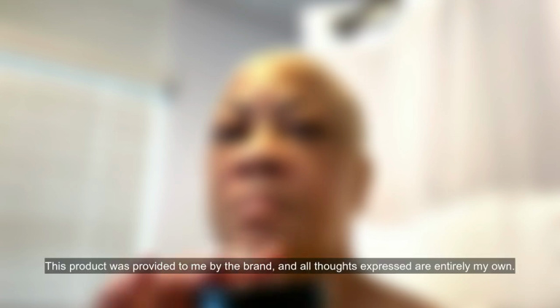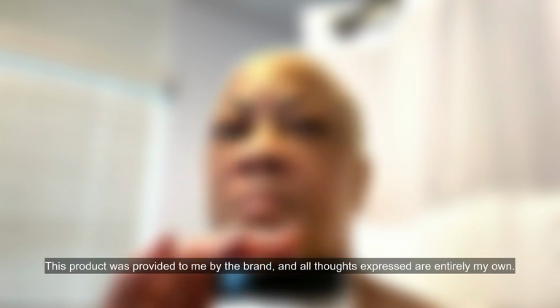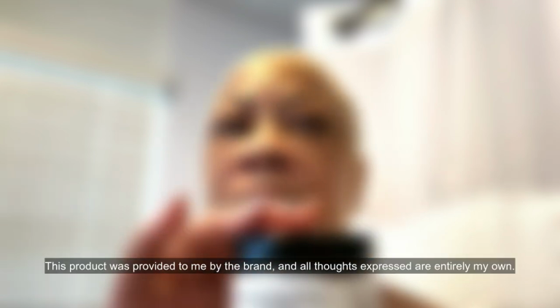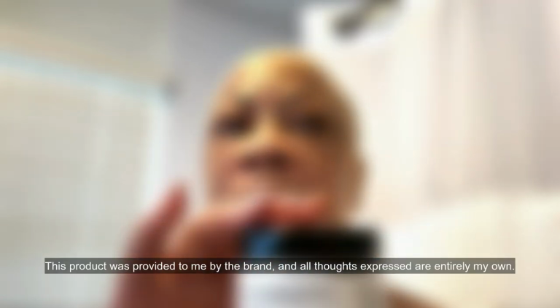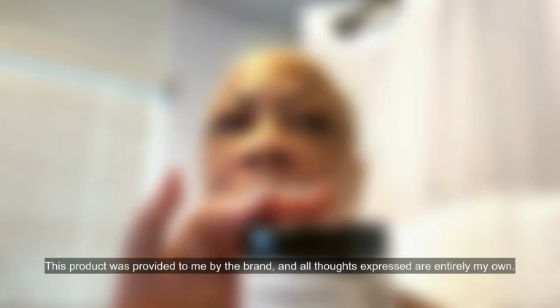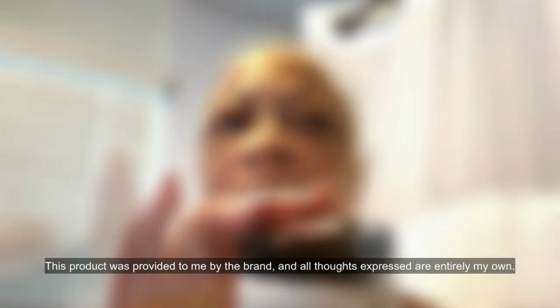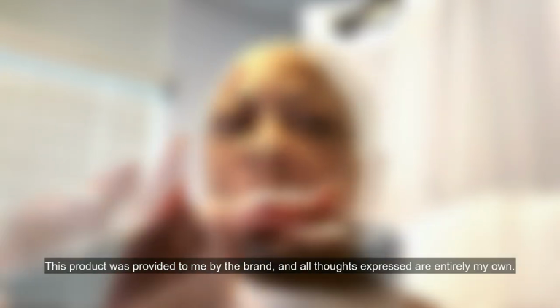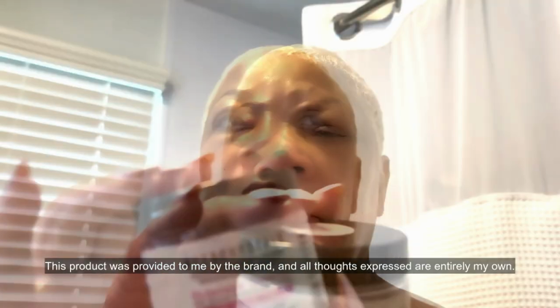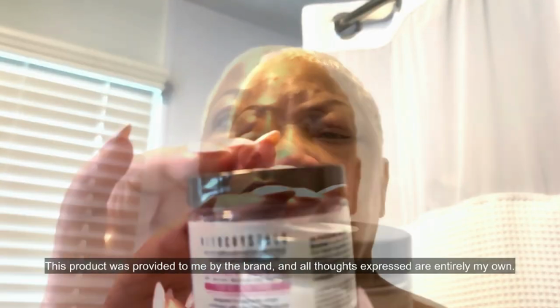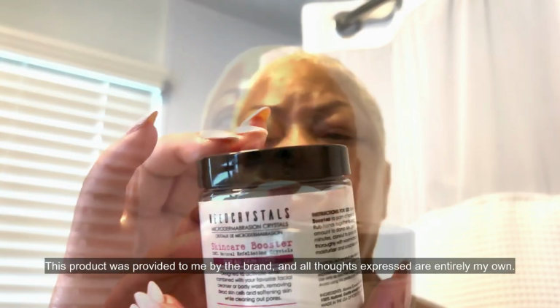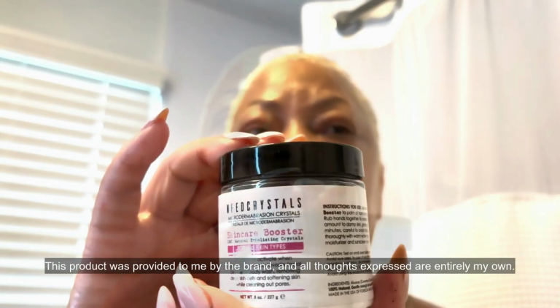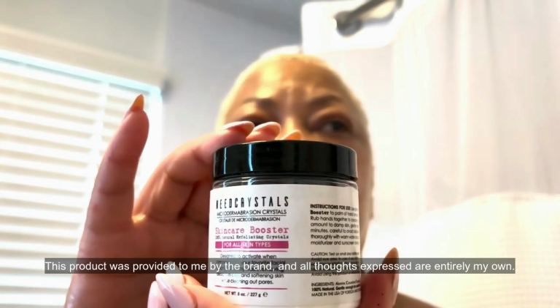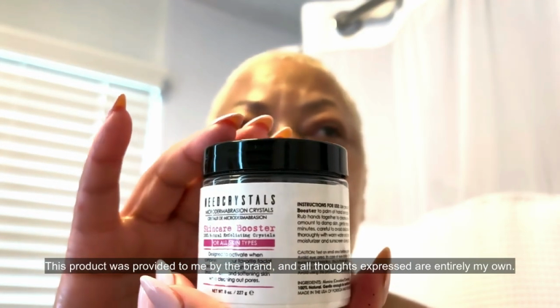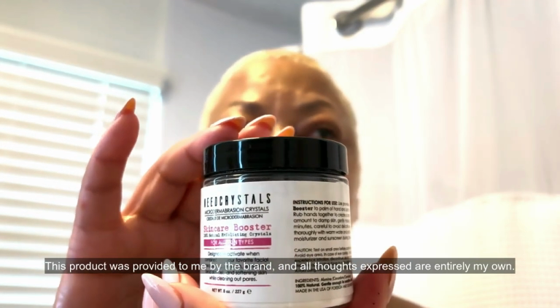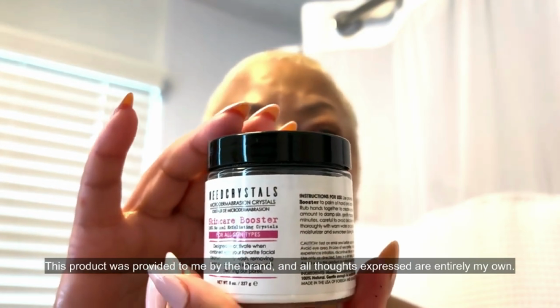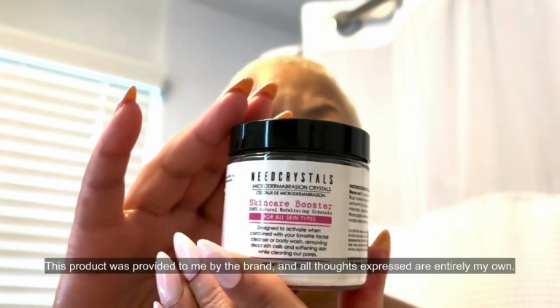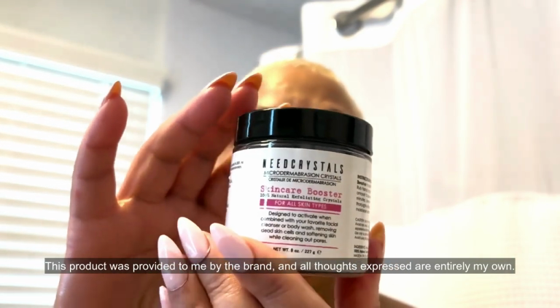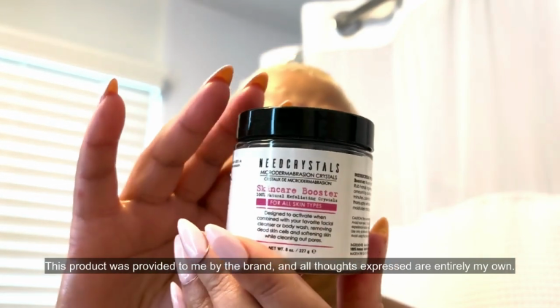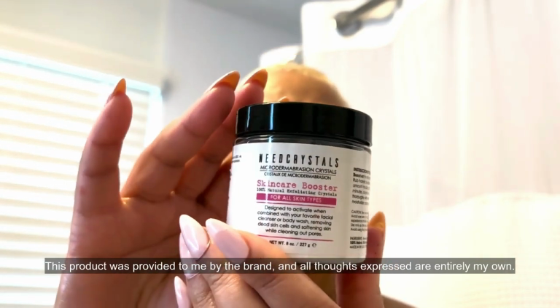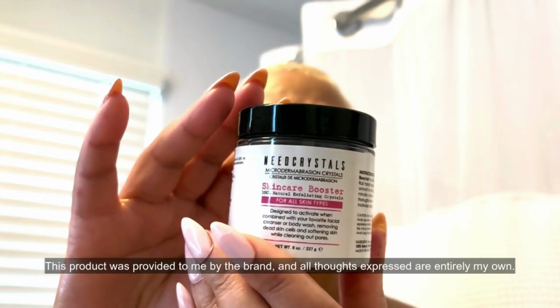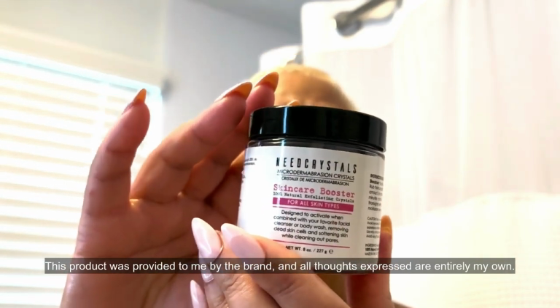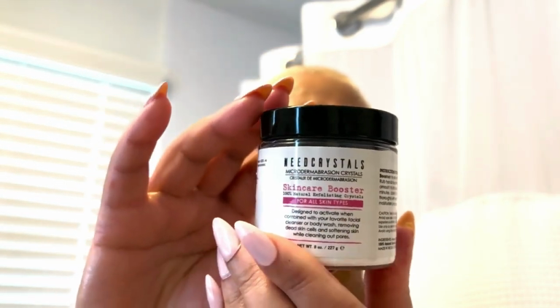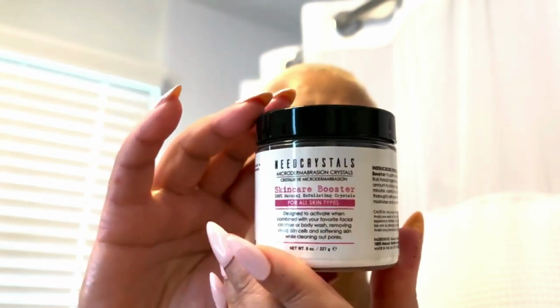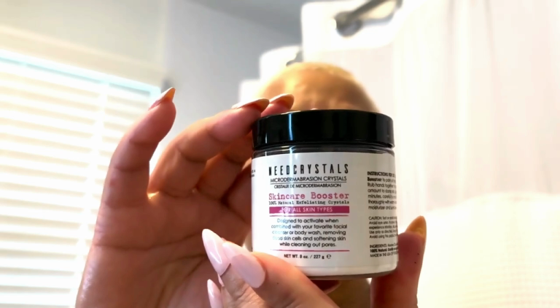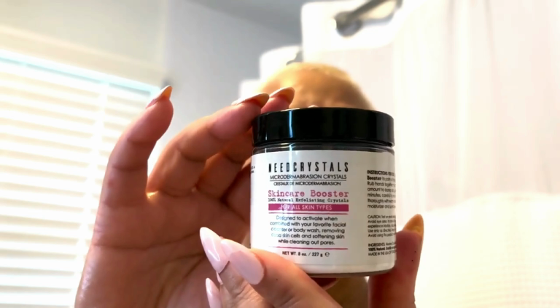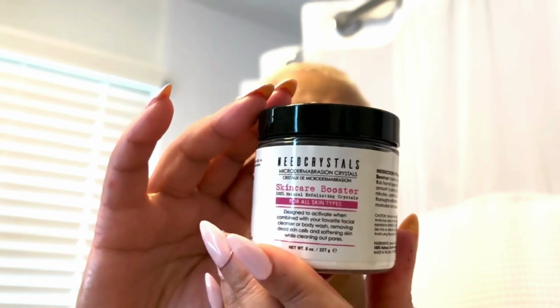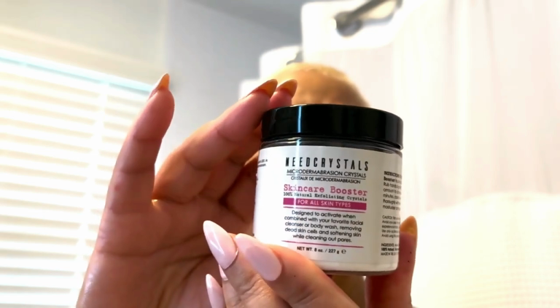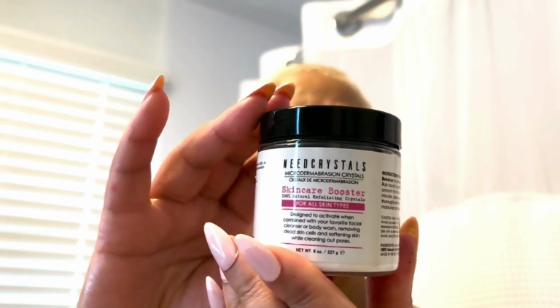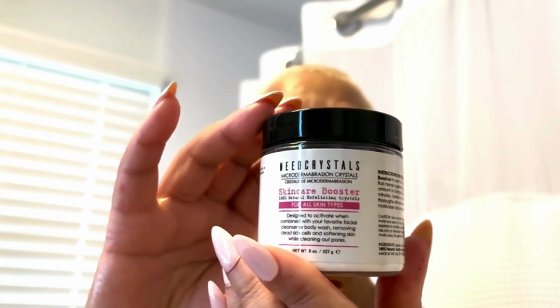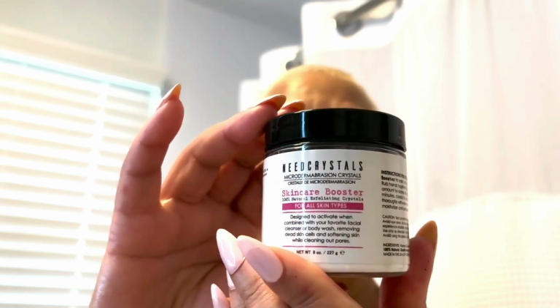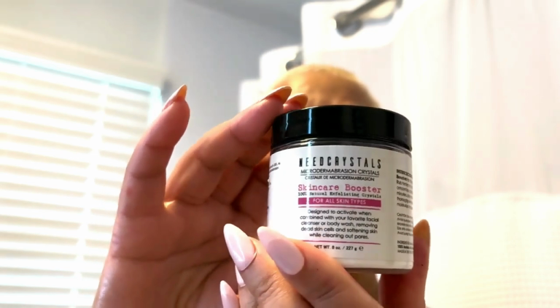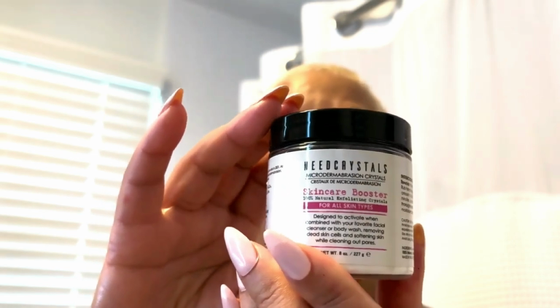That's when I discovered the Neat Crystals Microdermabrasion Crystals DIY Facial Scrub. And wow, what a difference.